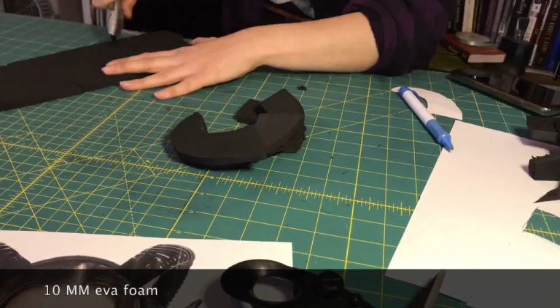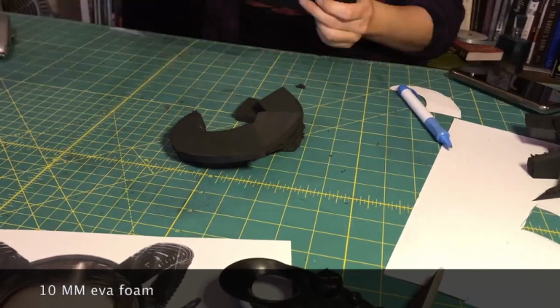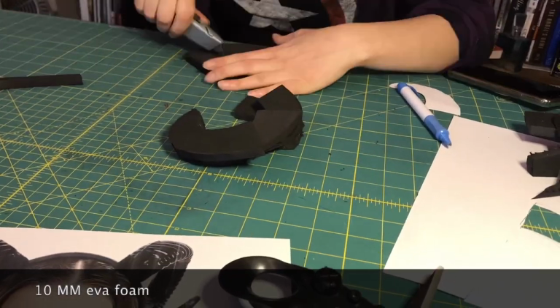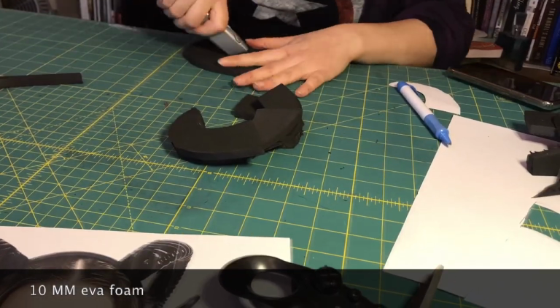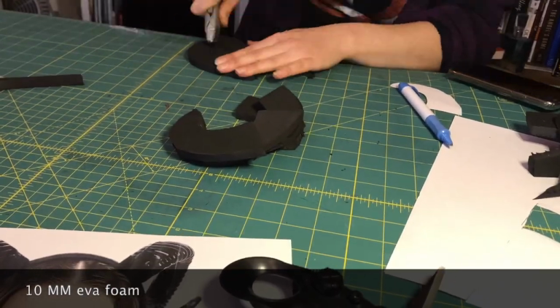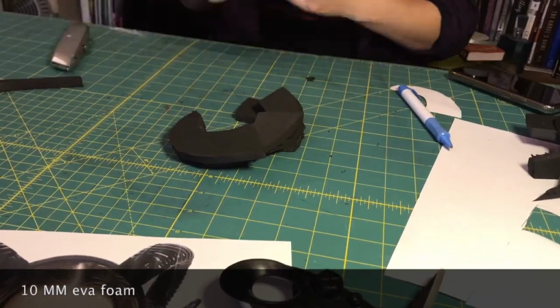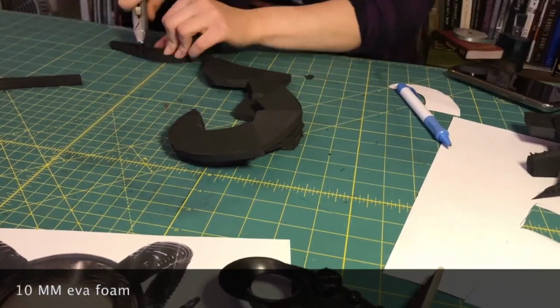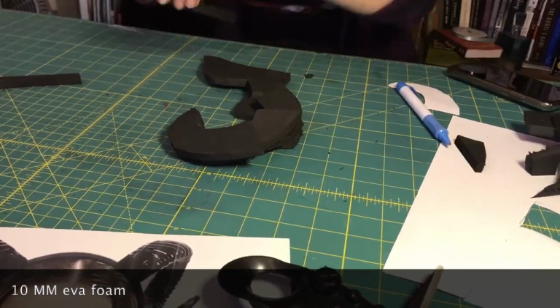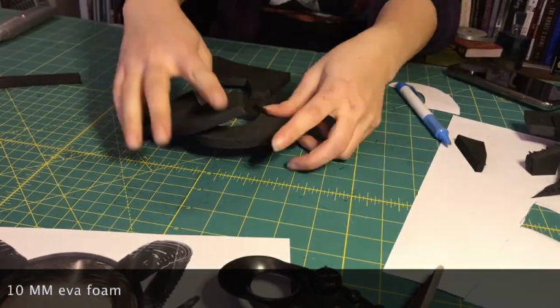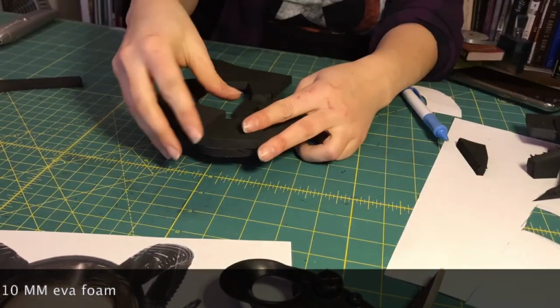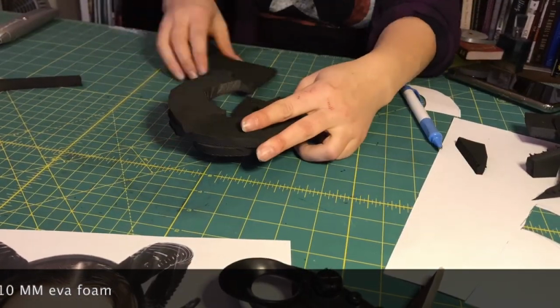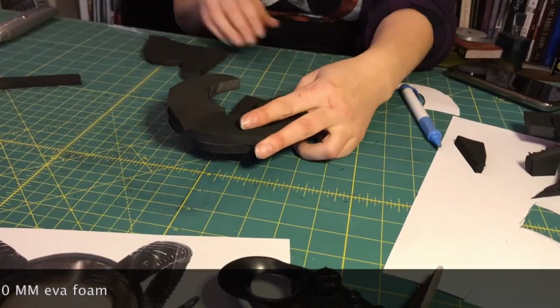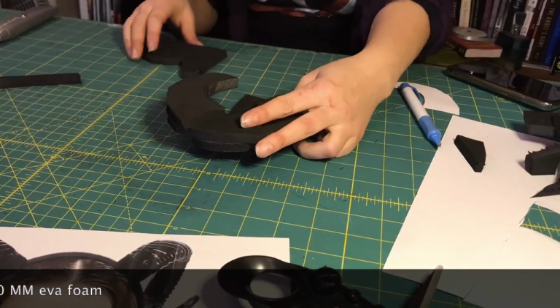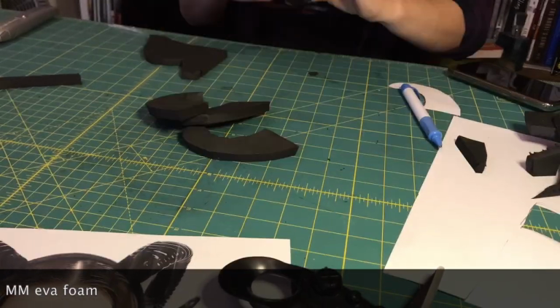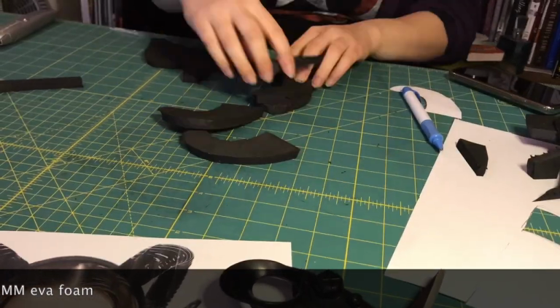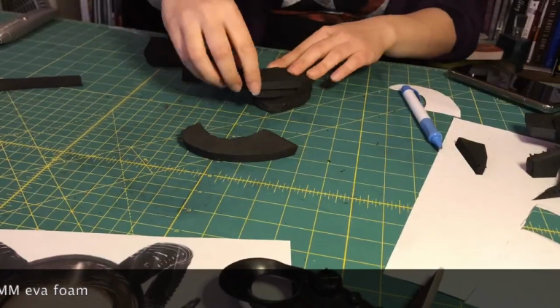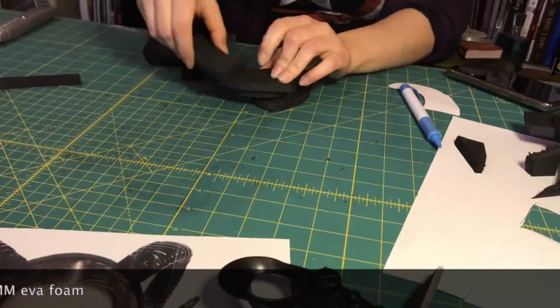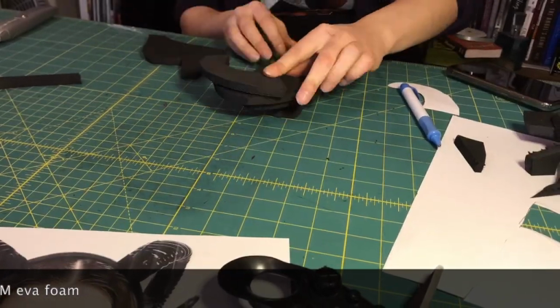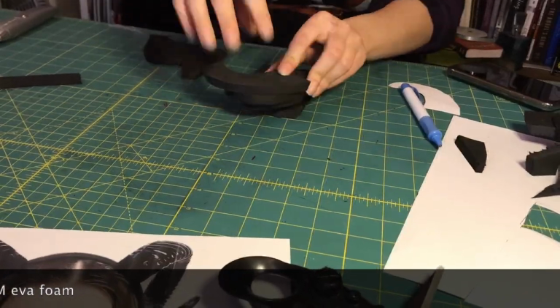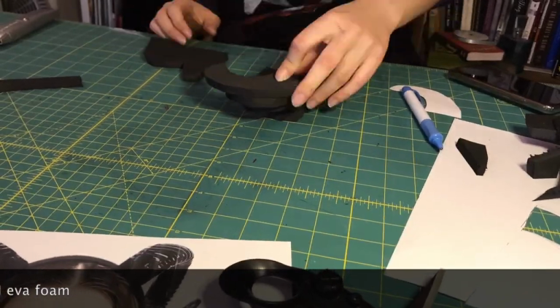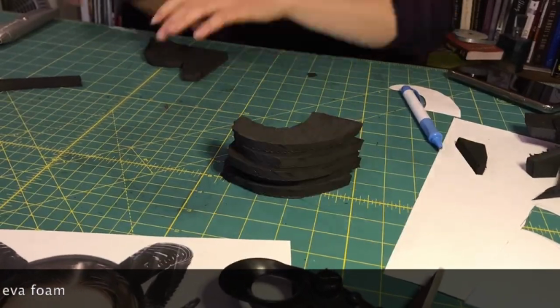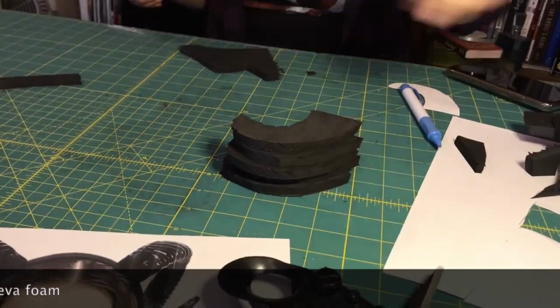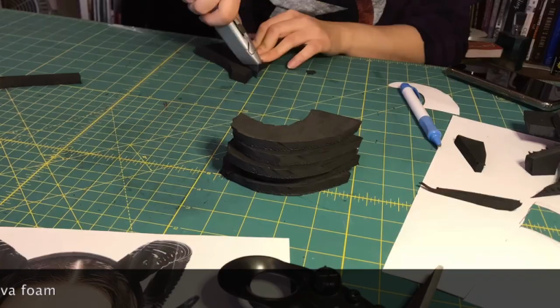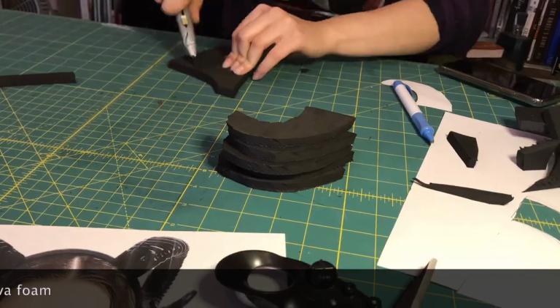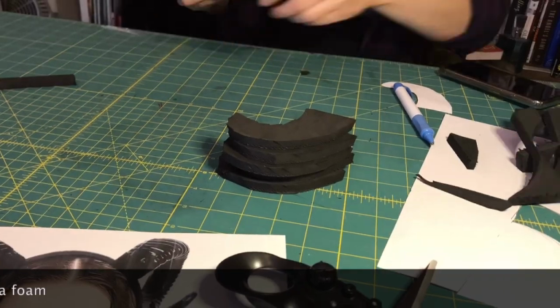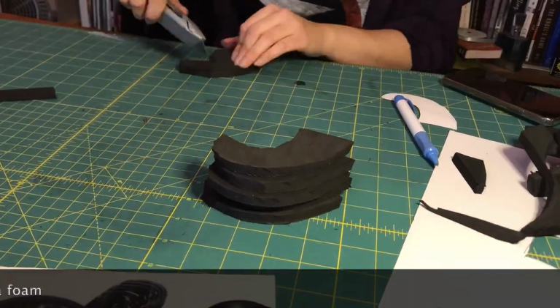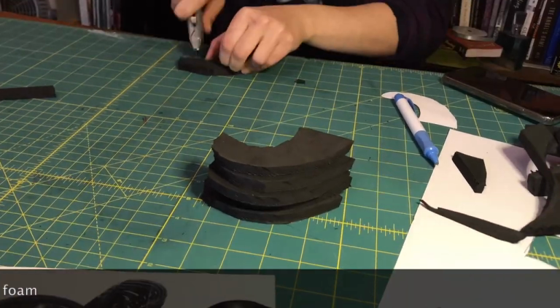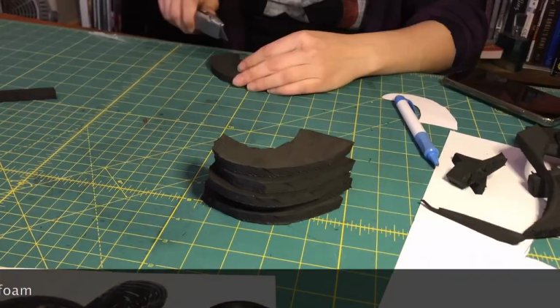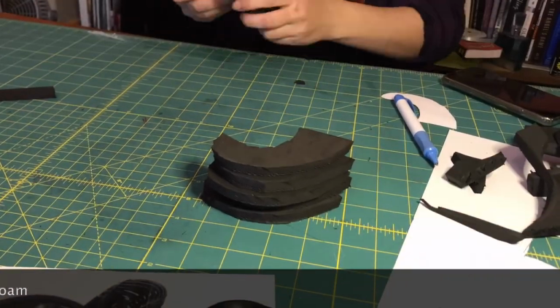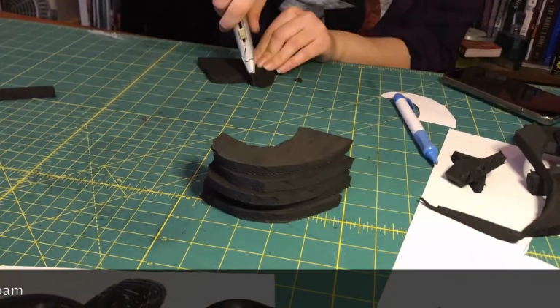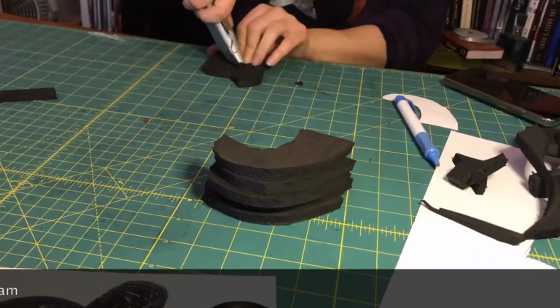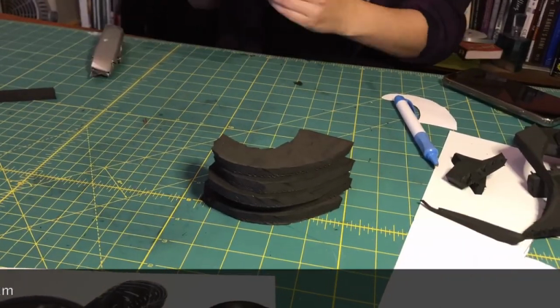I stack them every now and then just to make sure I'm getting the general shape that I'm going to want in the end.